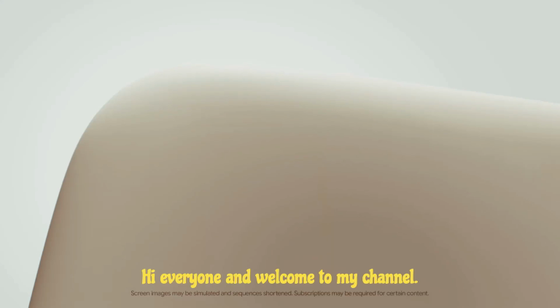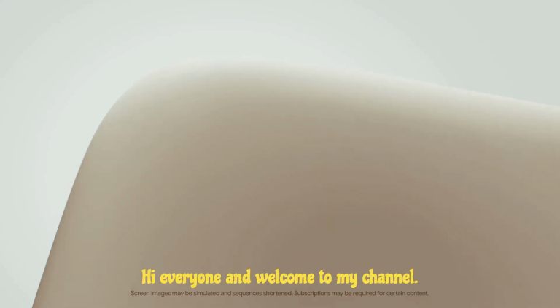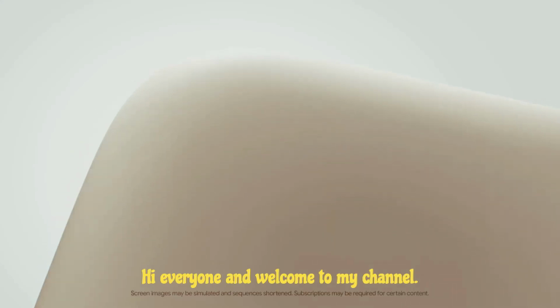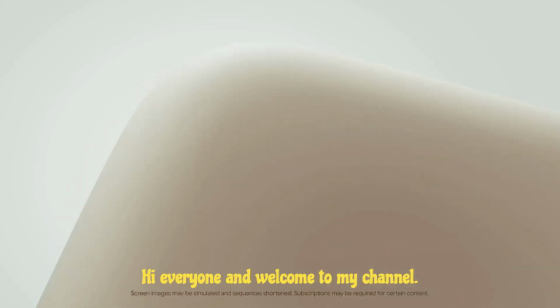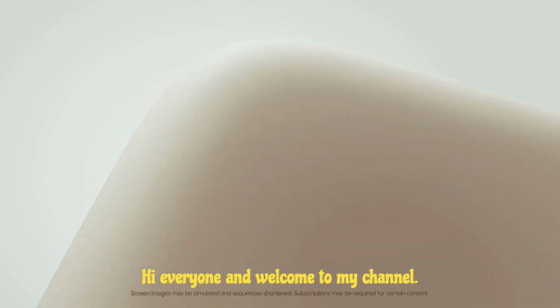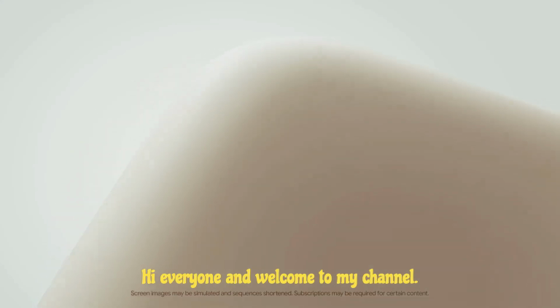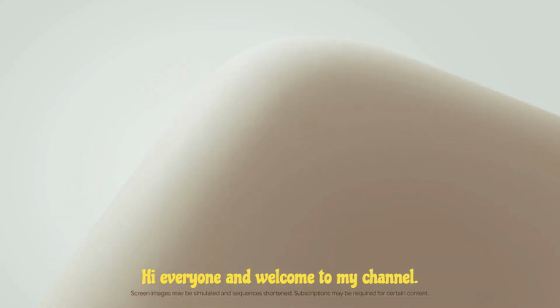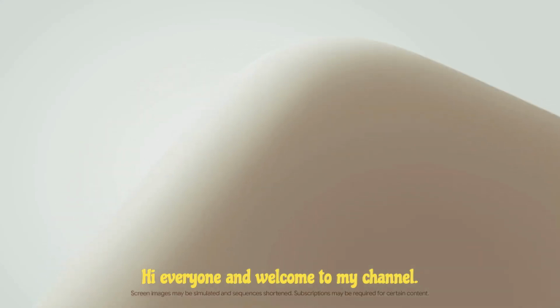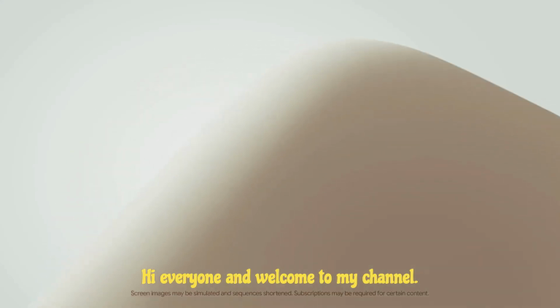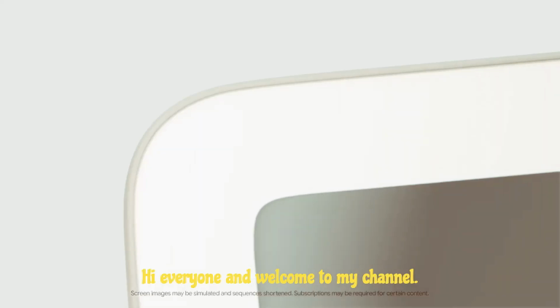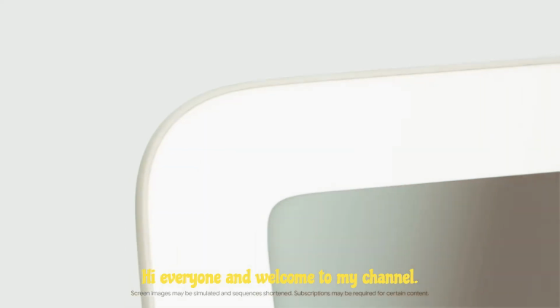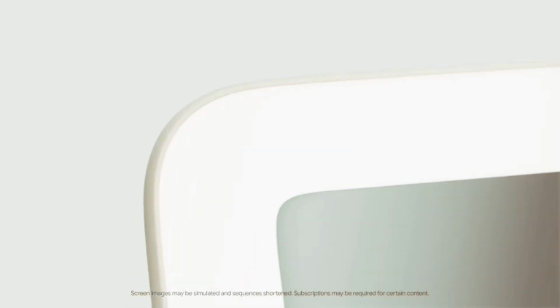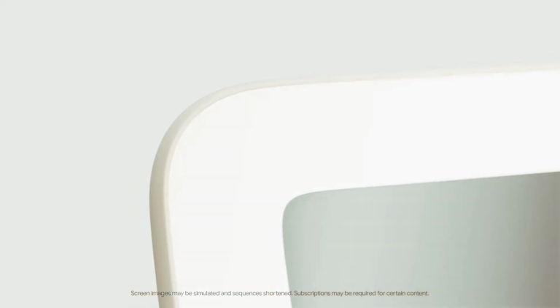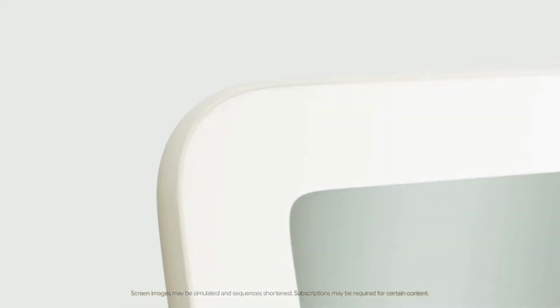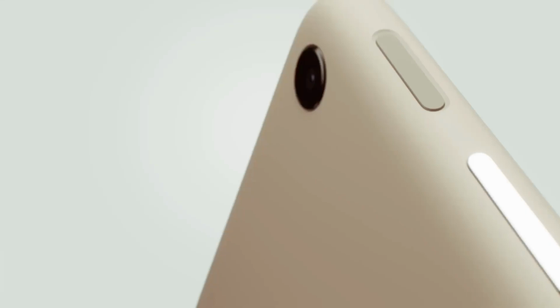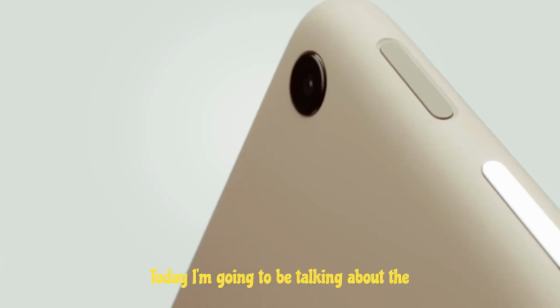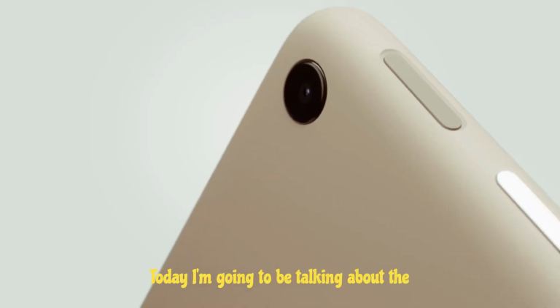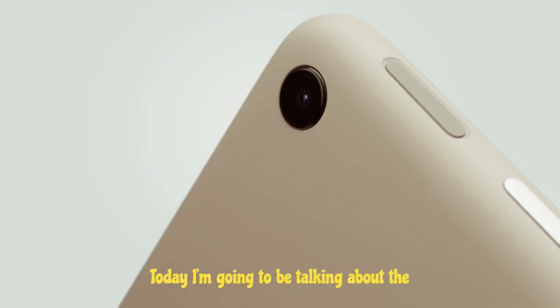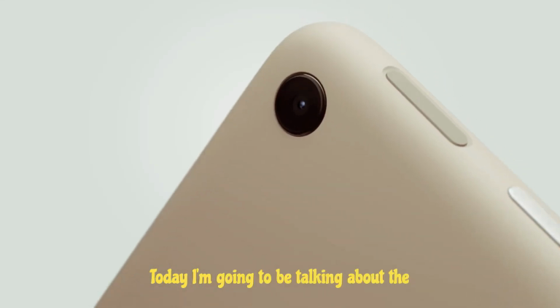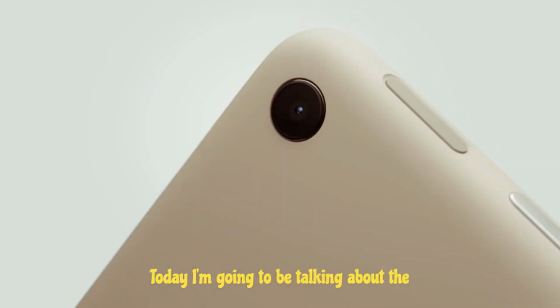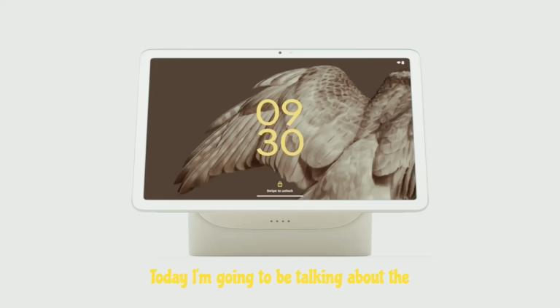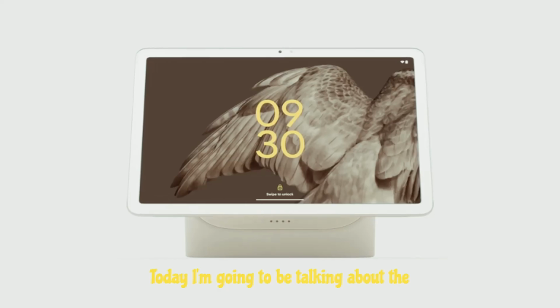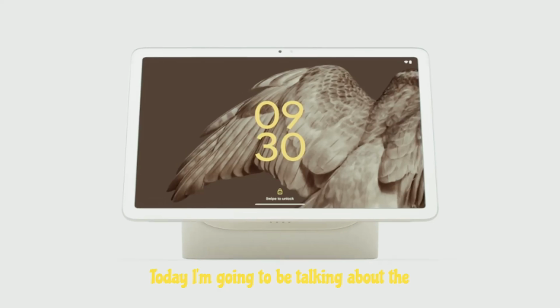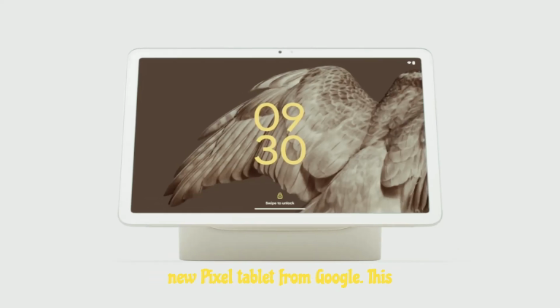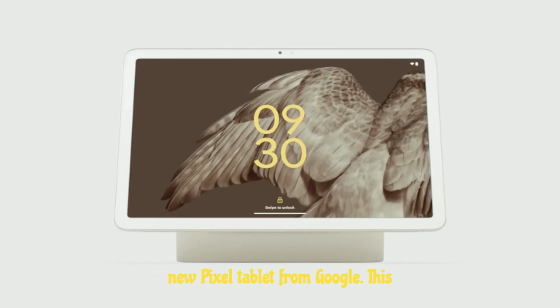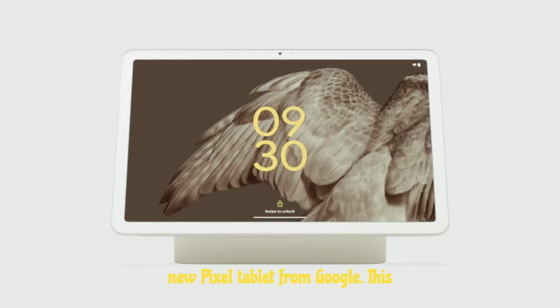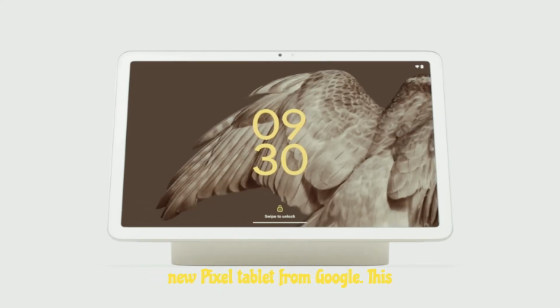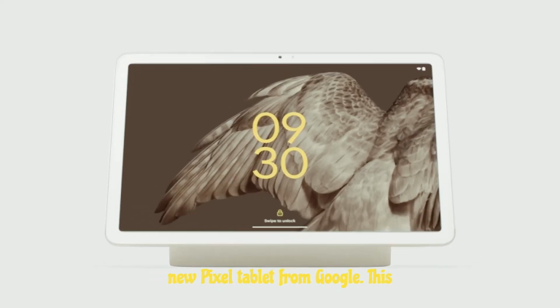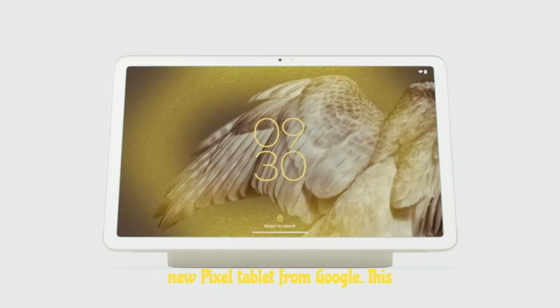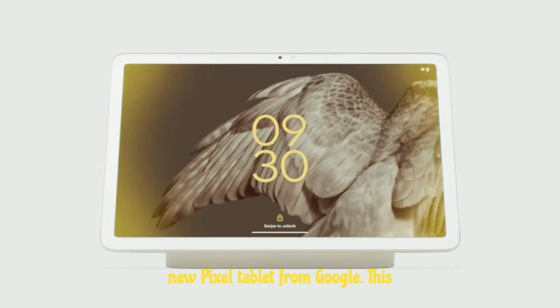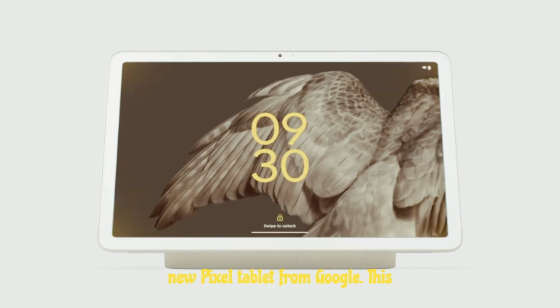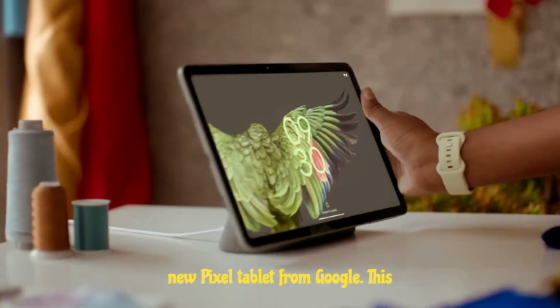Hi everyone and welcome to my channel. Today I'm going to be talking about the new Pixel tablet from Google.